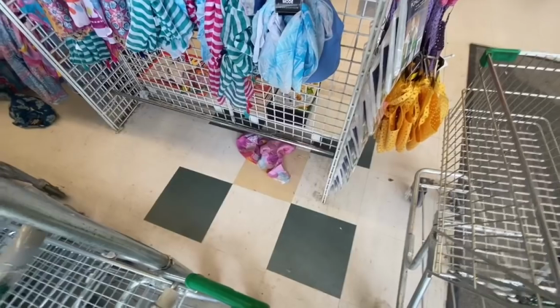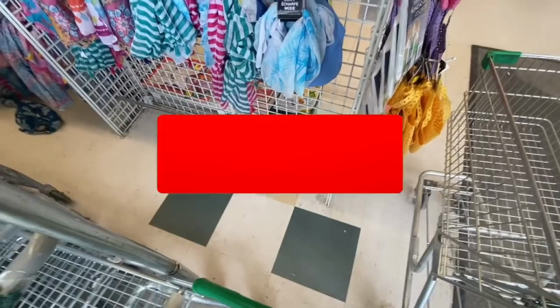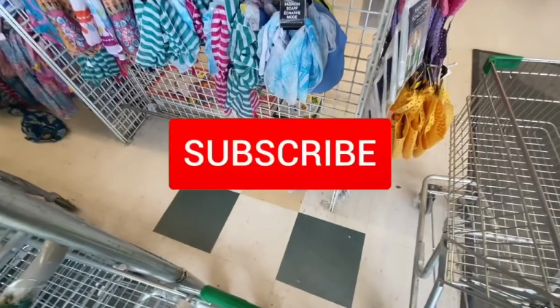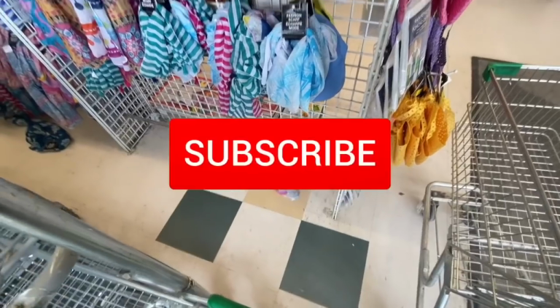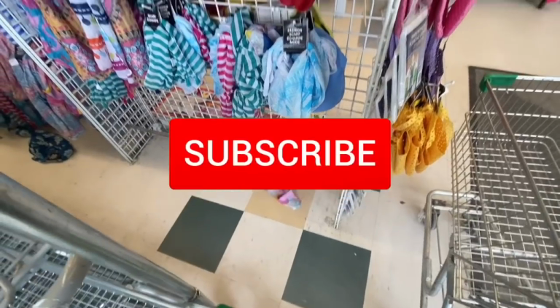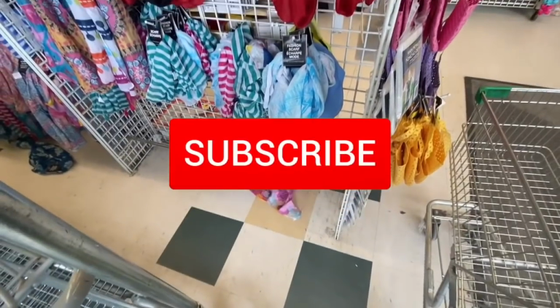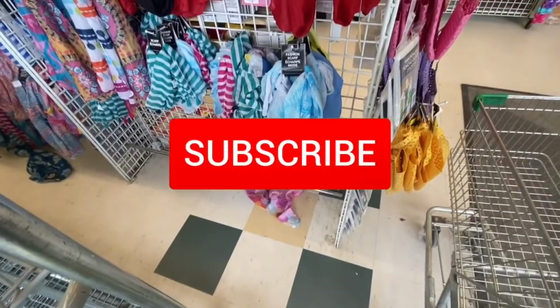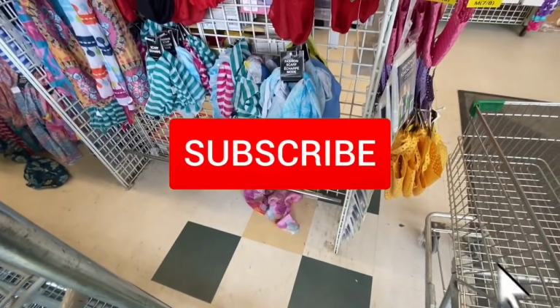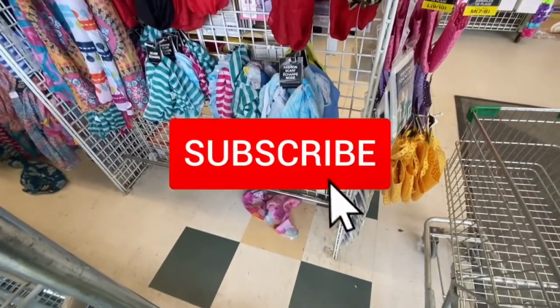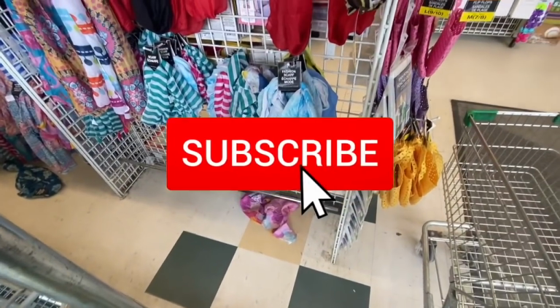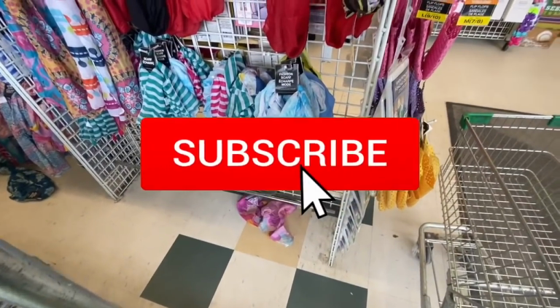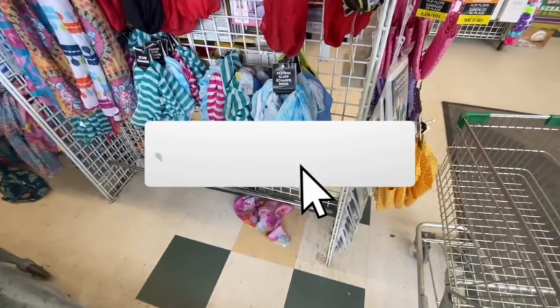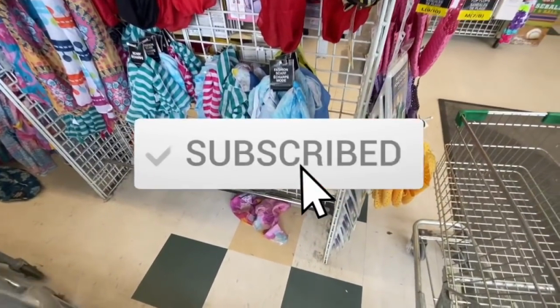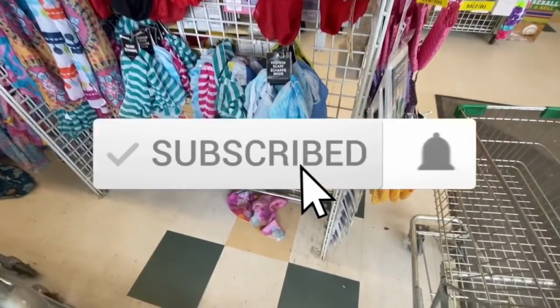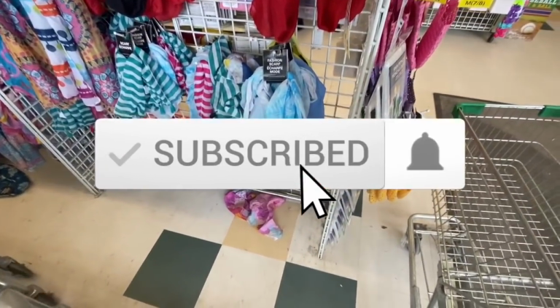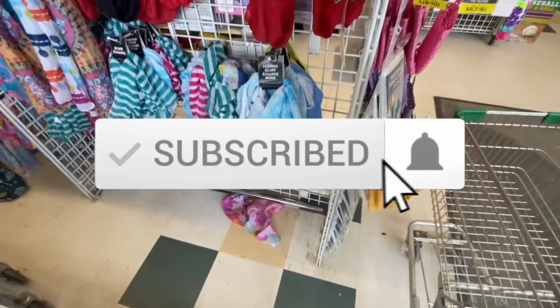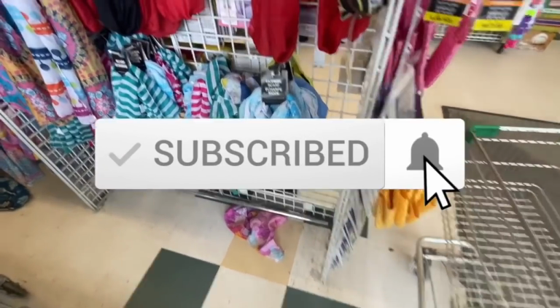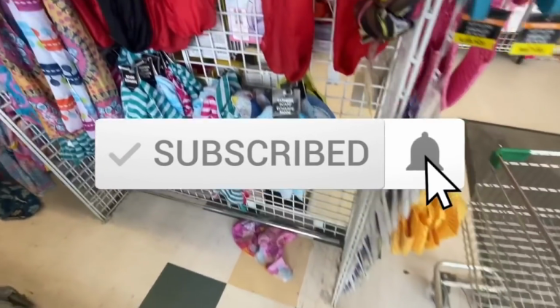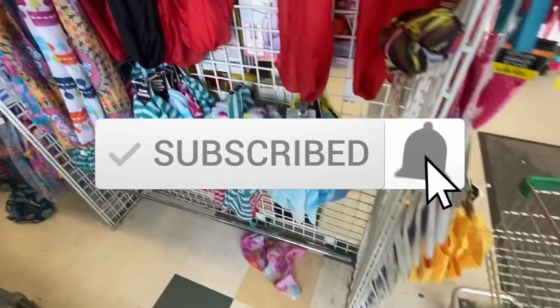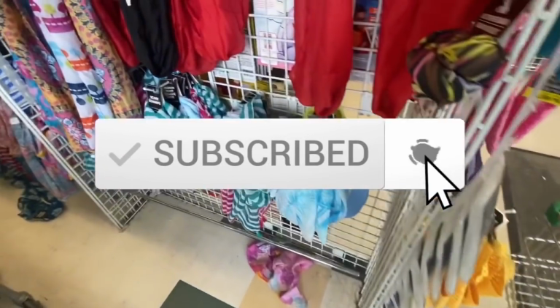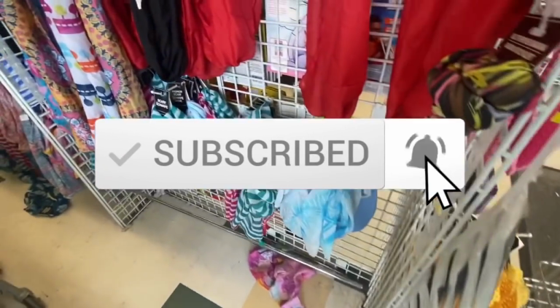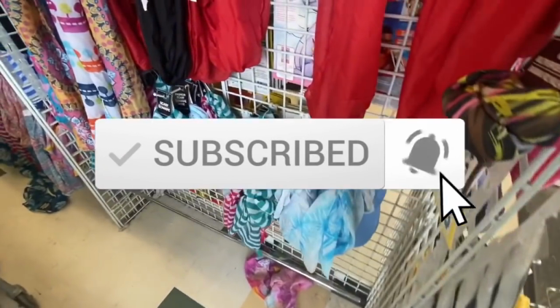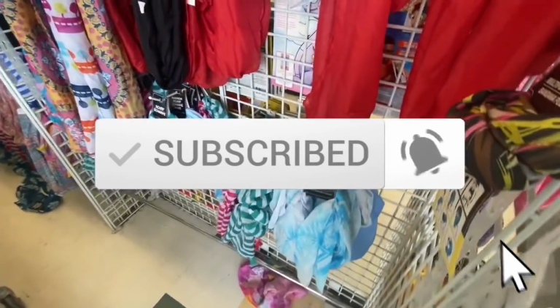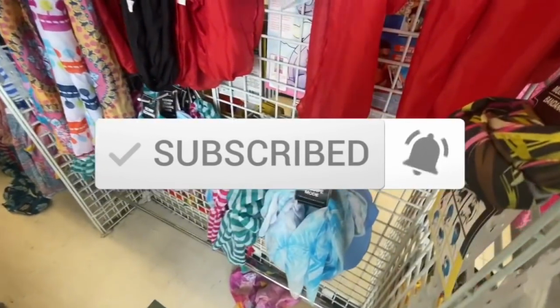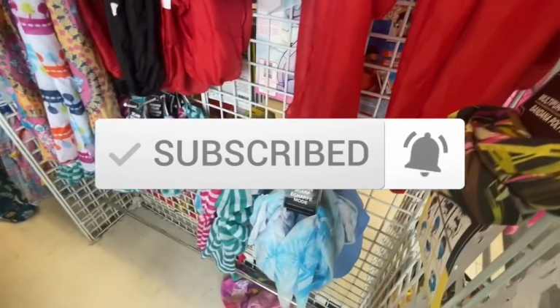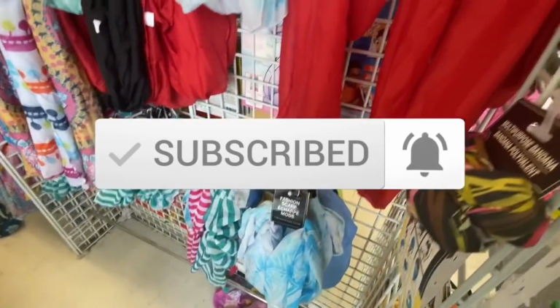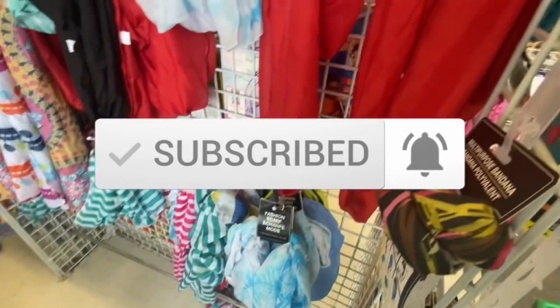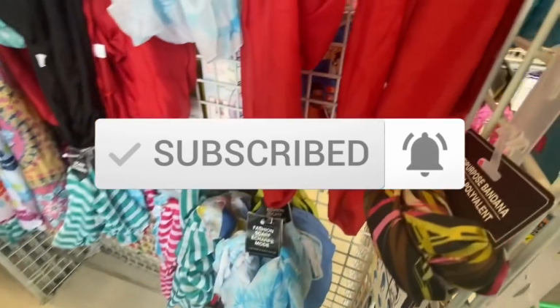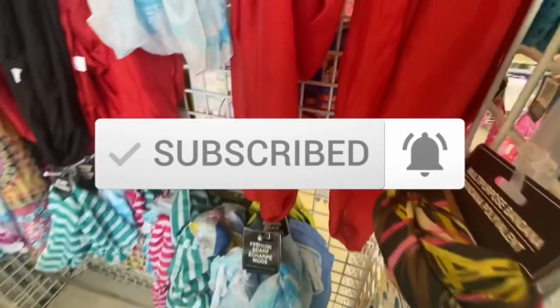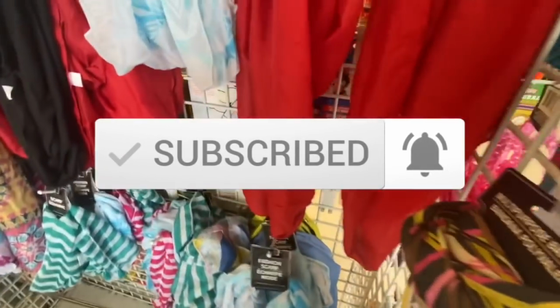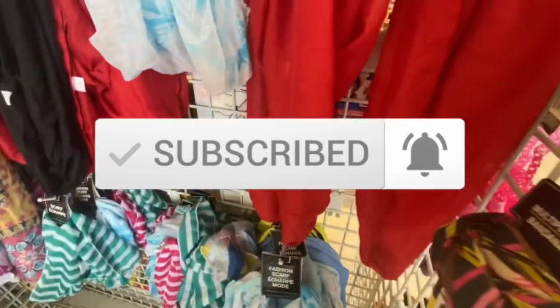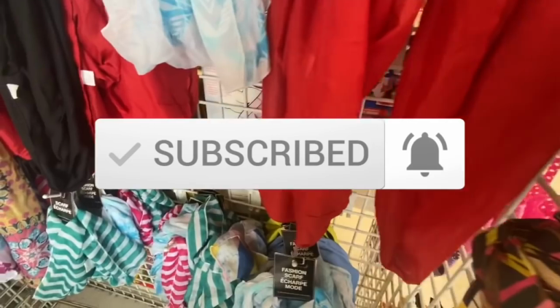Hi everyone, welcome back to the channel. So as you all know, I'm at the Dollar Tree.